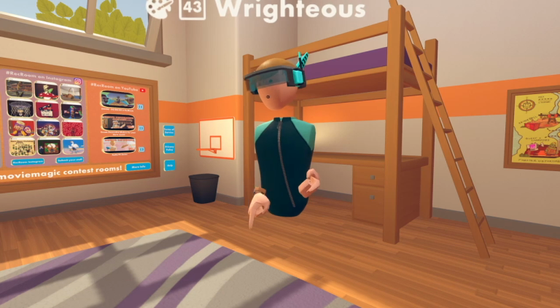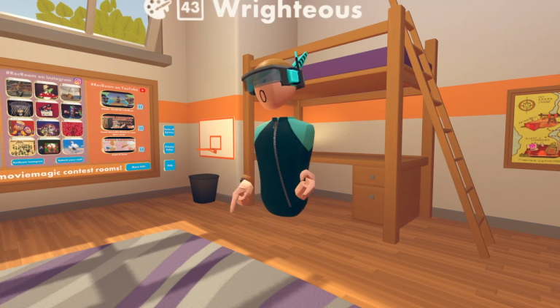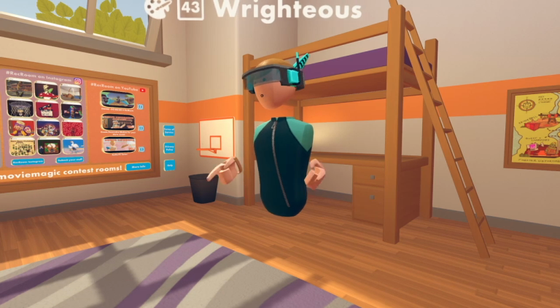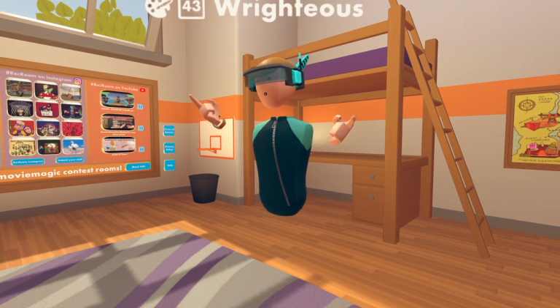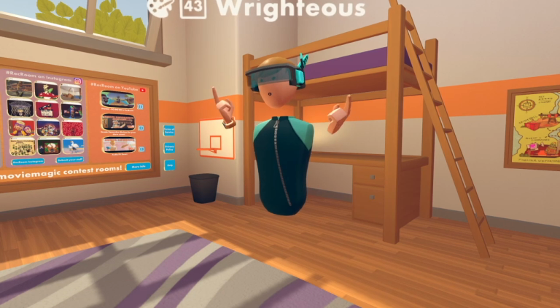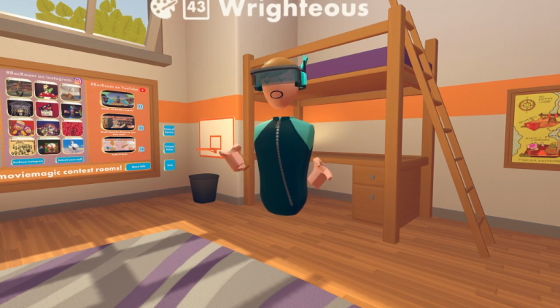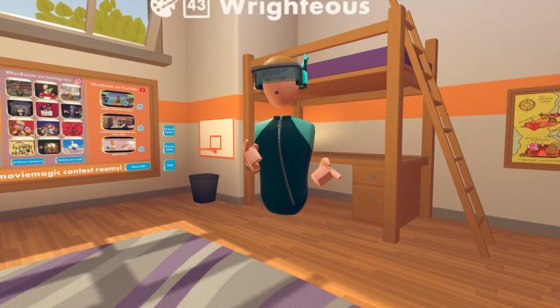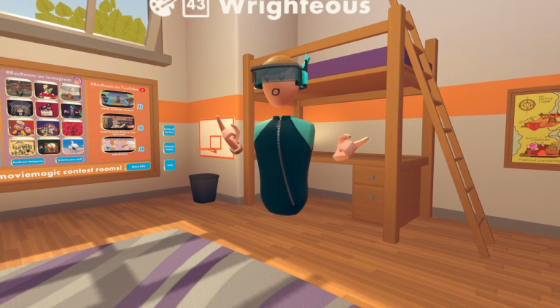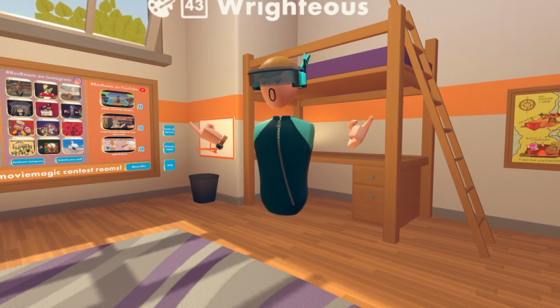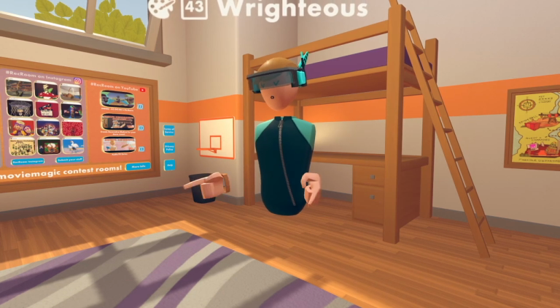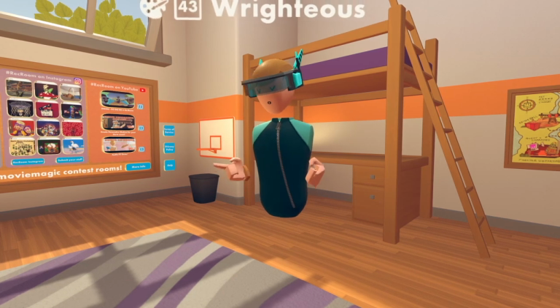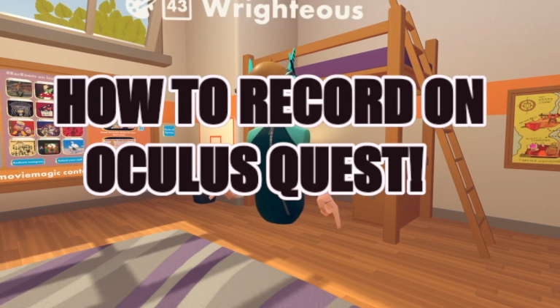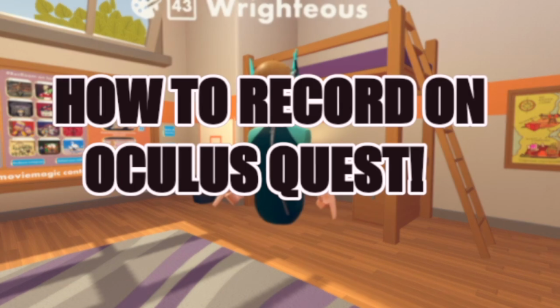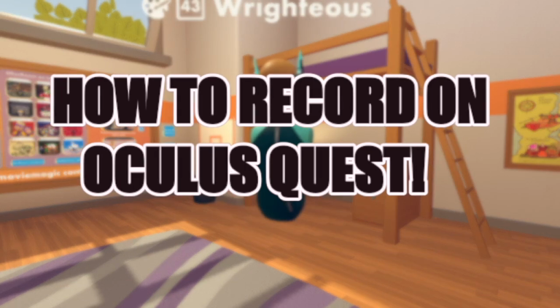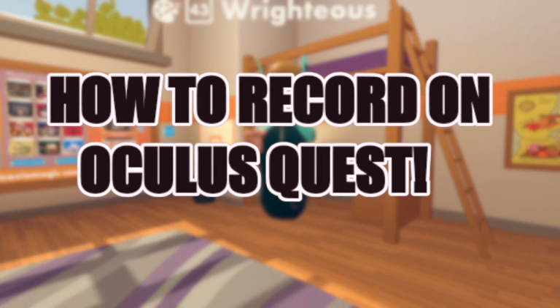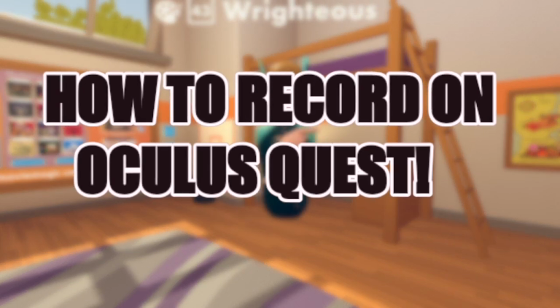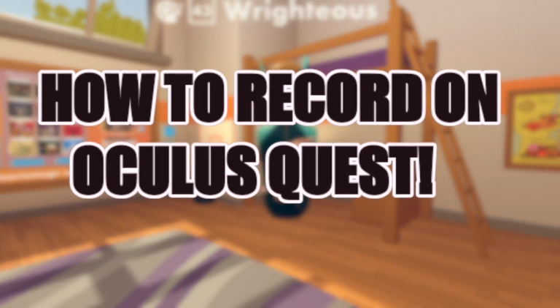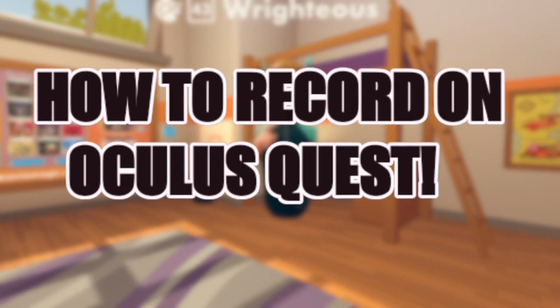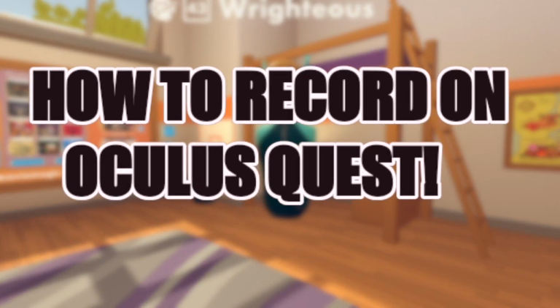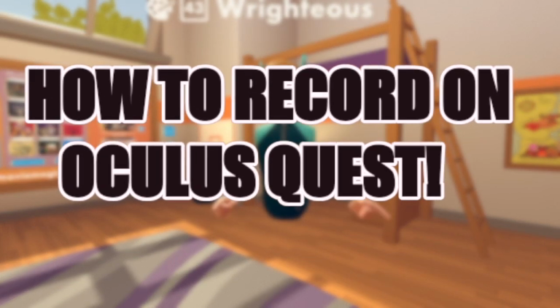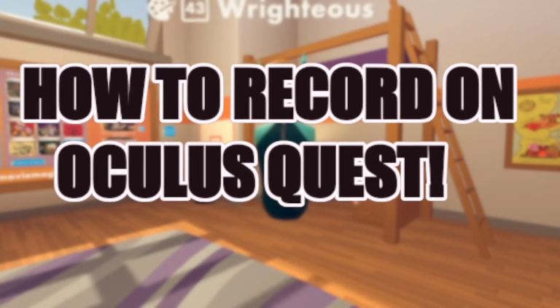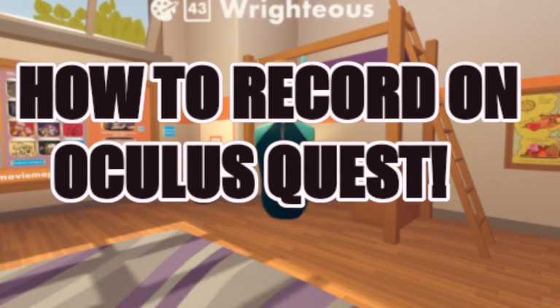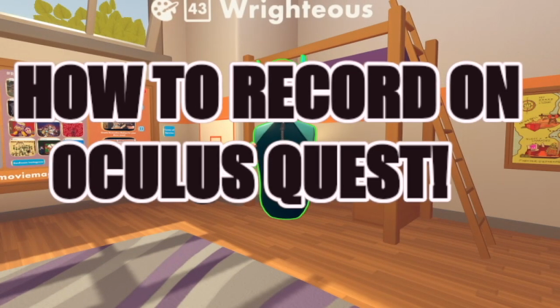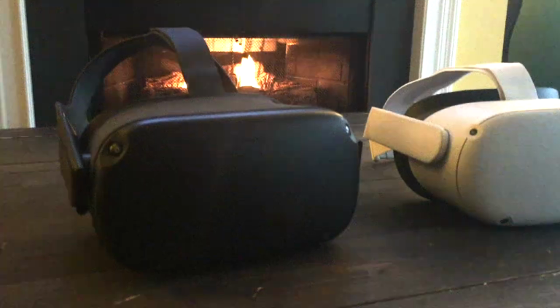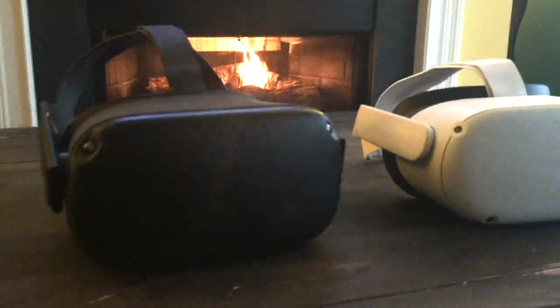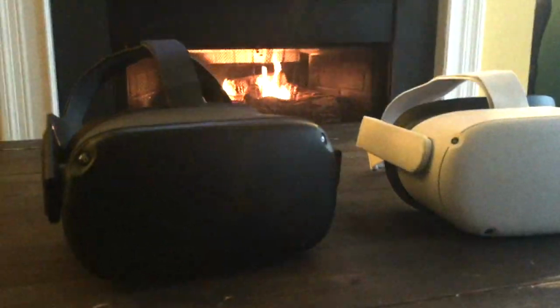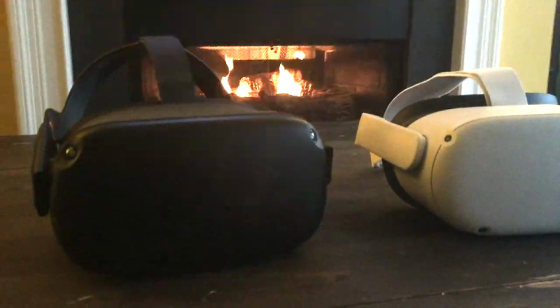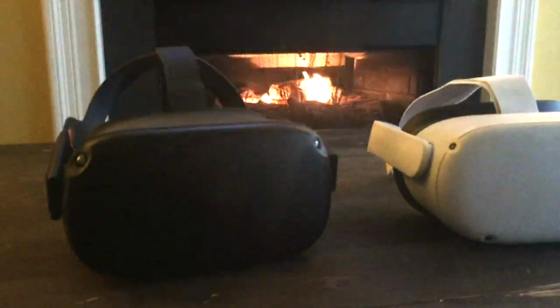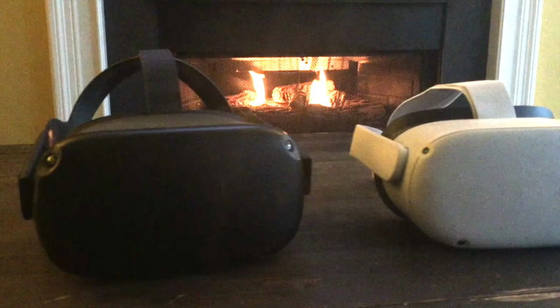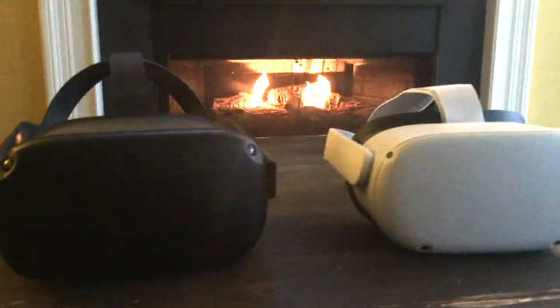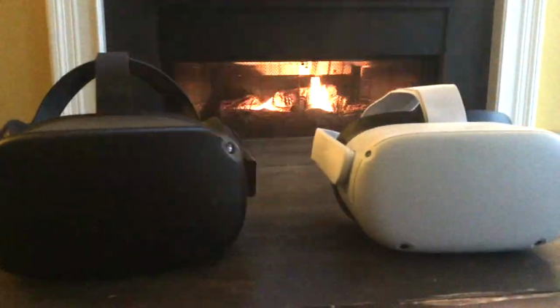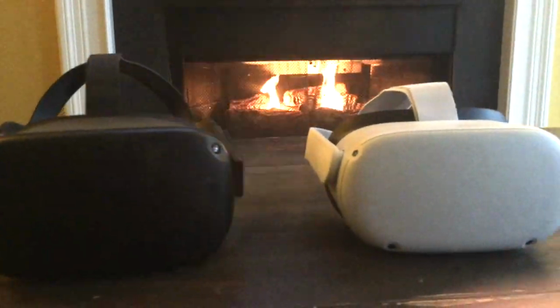Hello everybody, today I'm going to be teaching you guys how to record on Oculus Quest. This works for Quest 1 and 2.